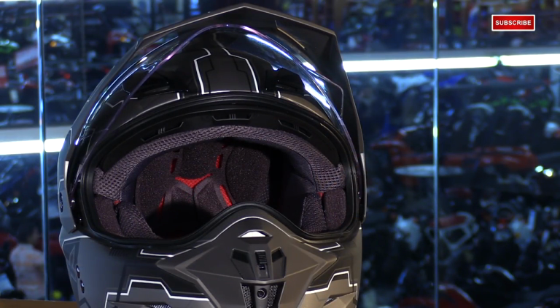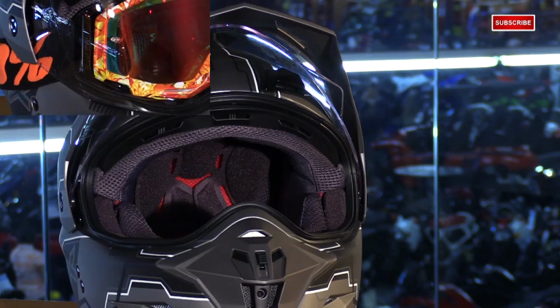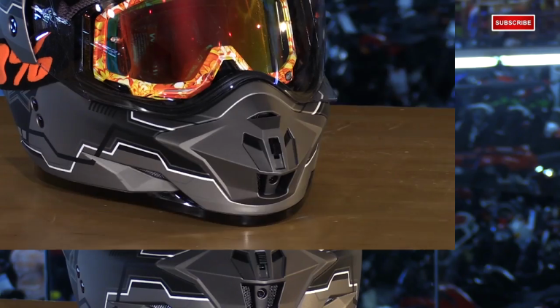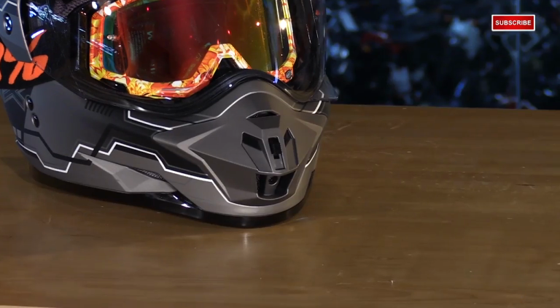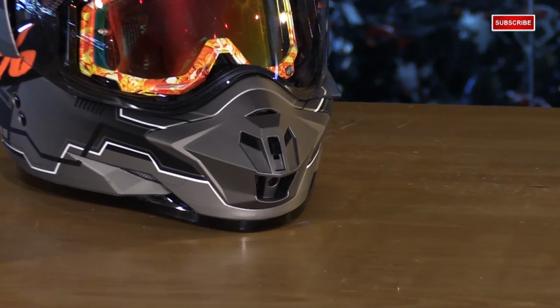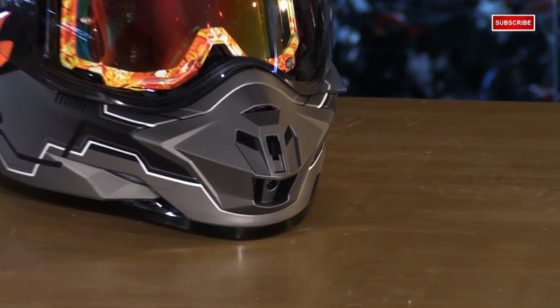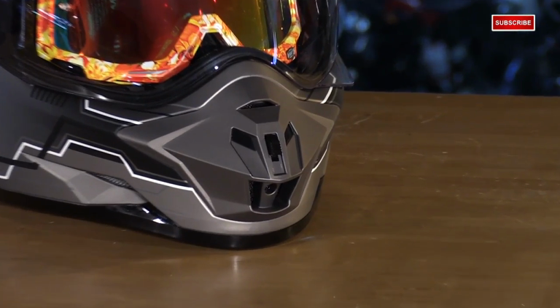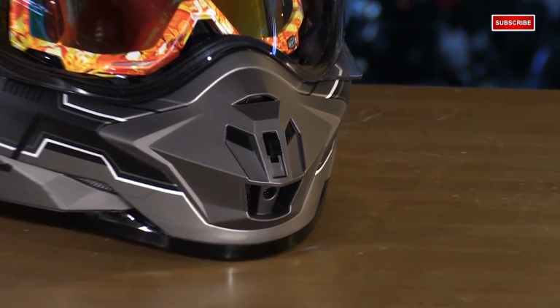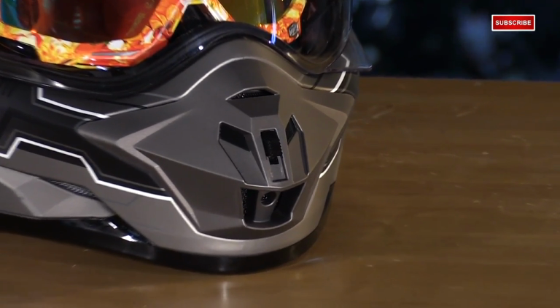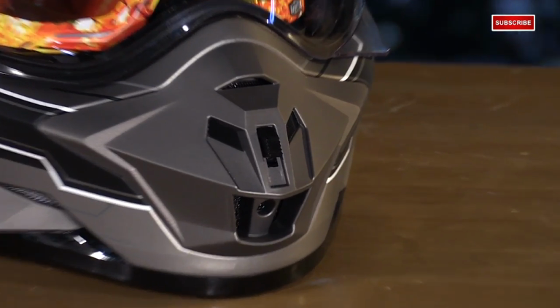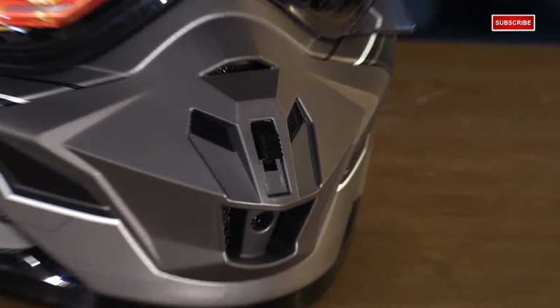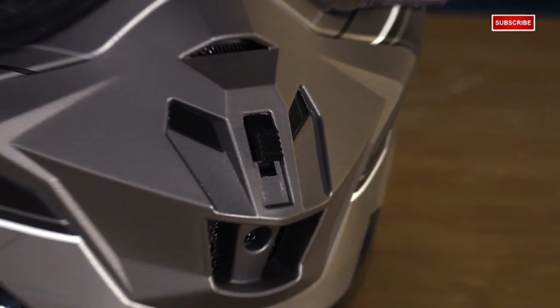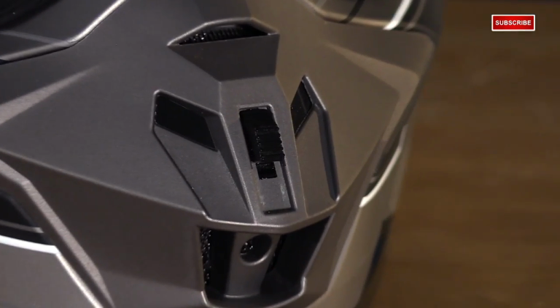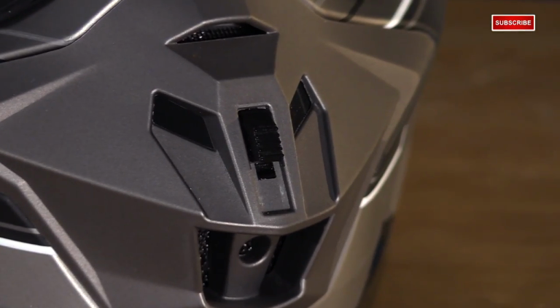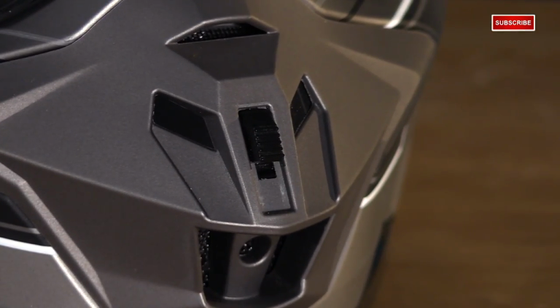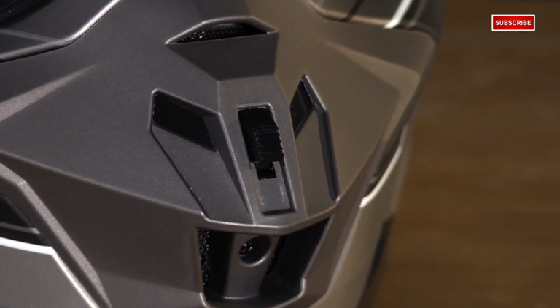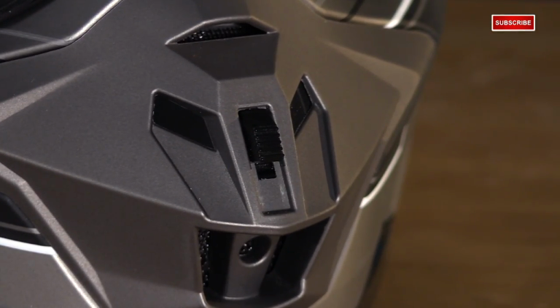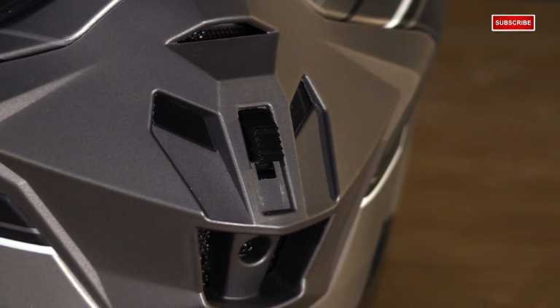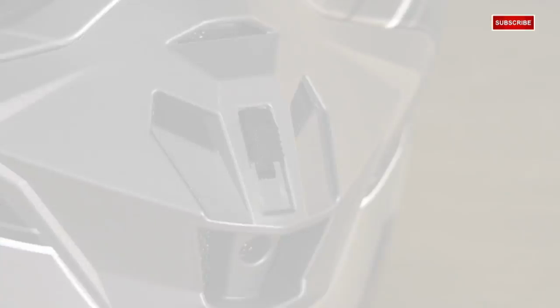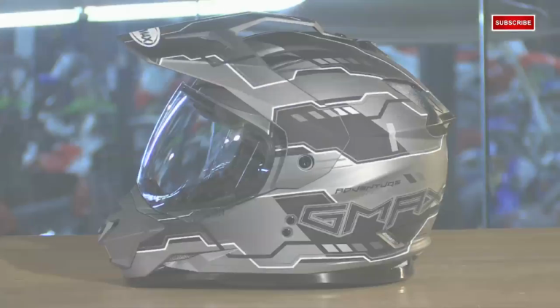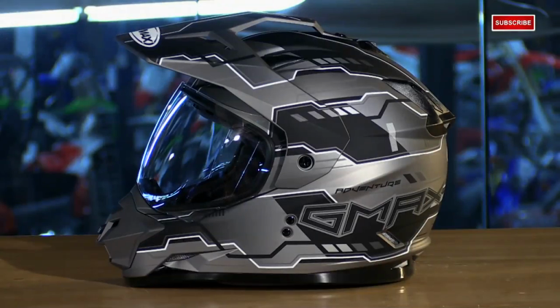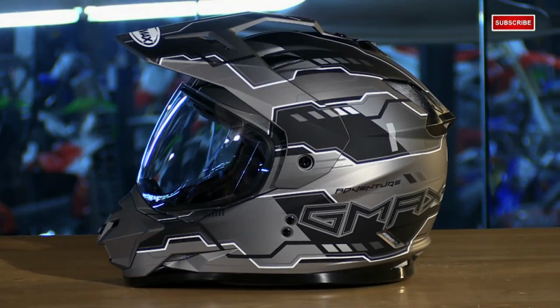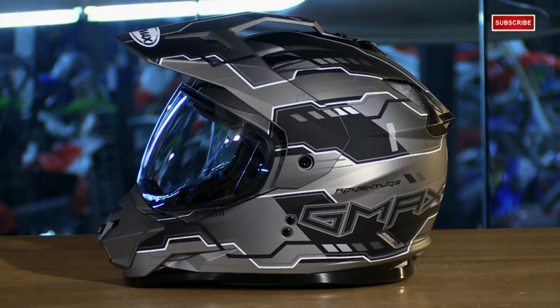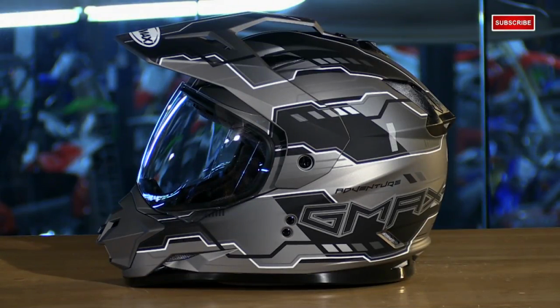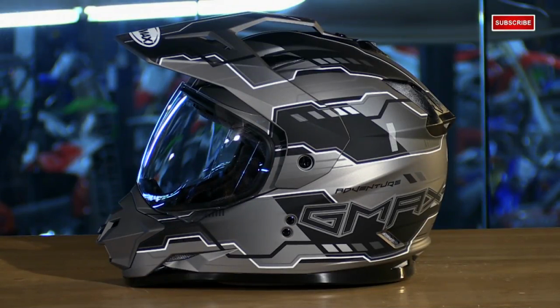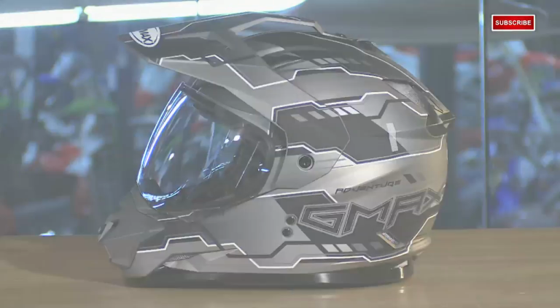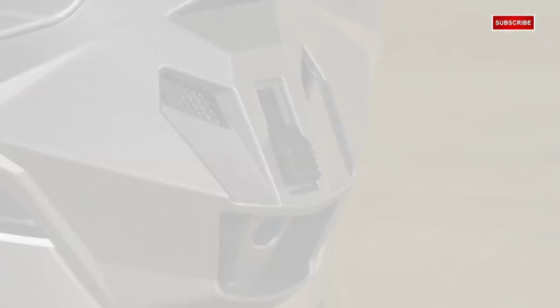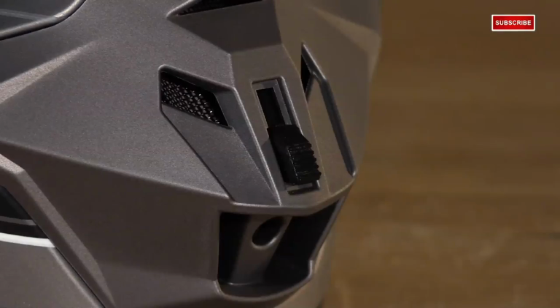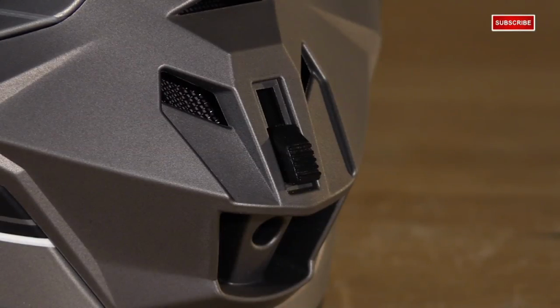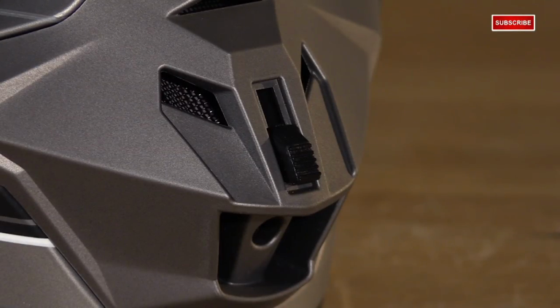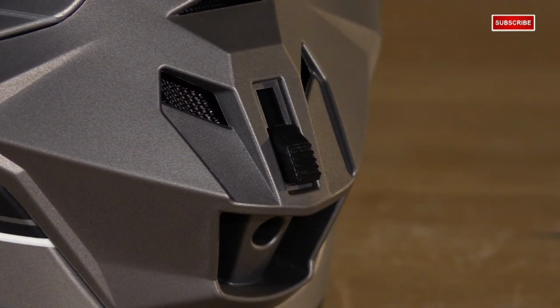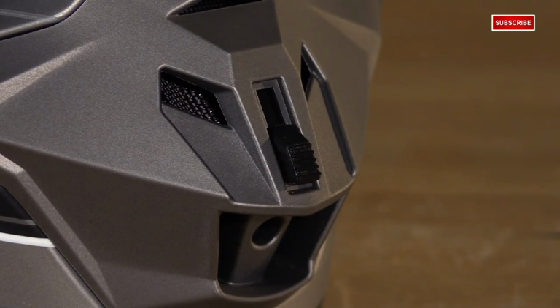For that other change, the mouthpiece has been redesigned. It's now more aerodynamic, slimmer in profile, and it gives the helmet an overall better look.